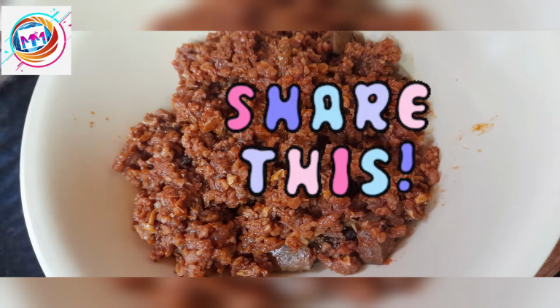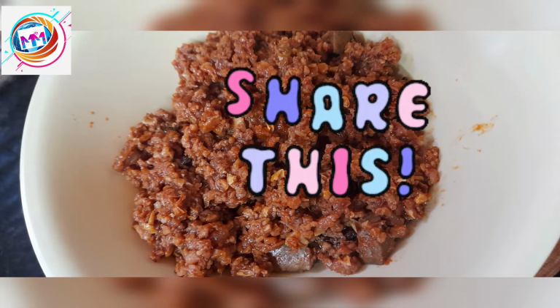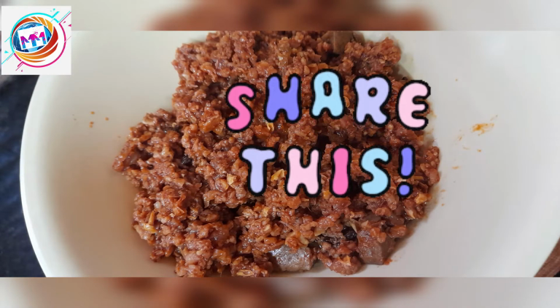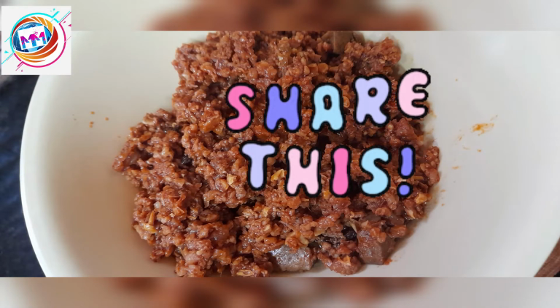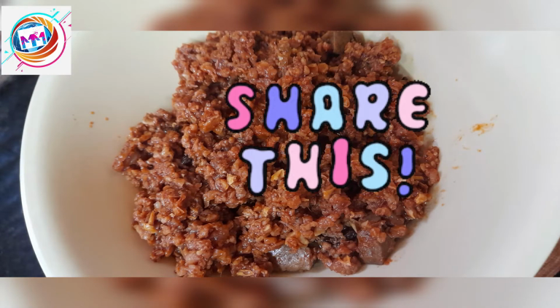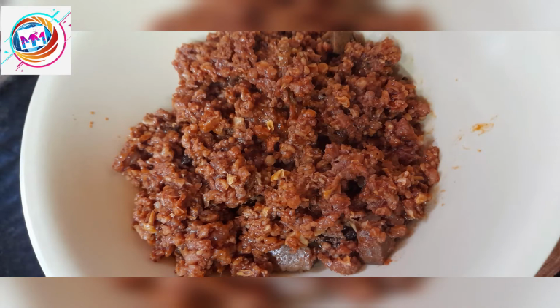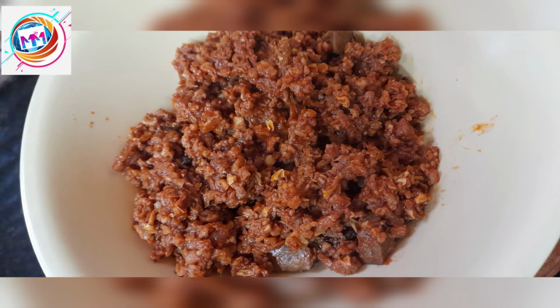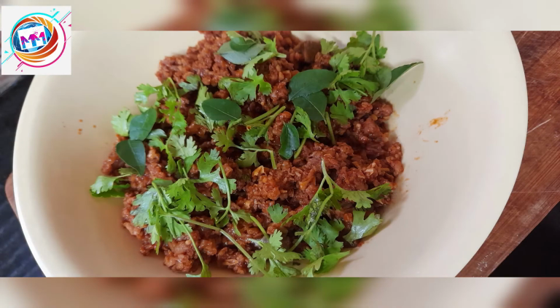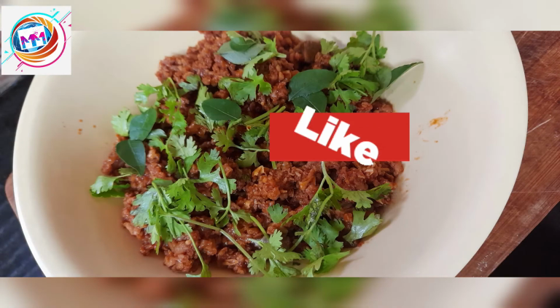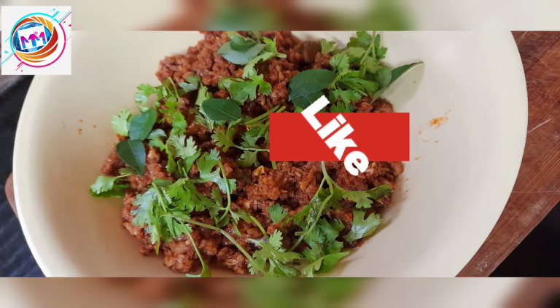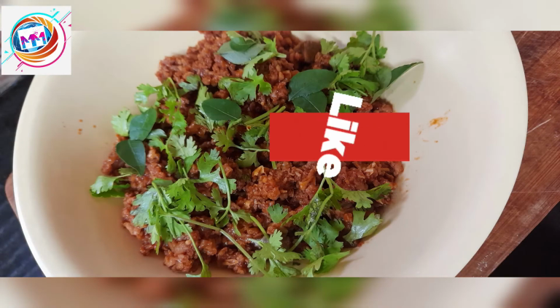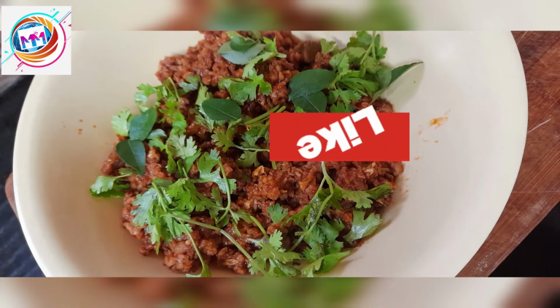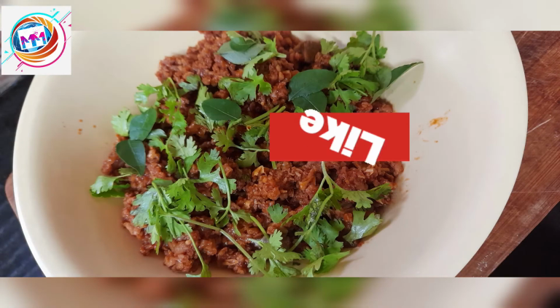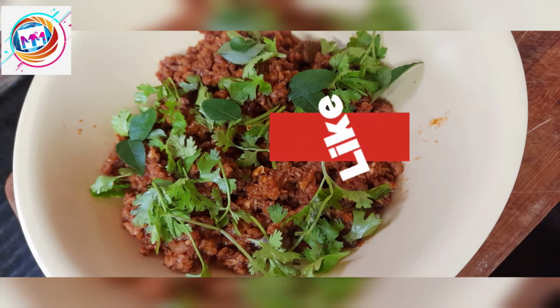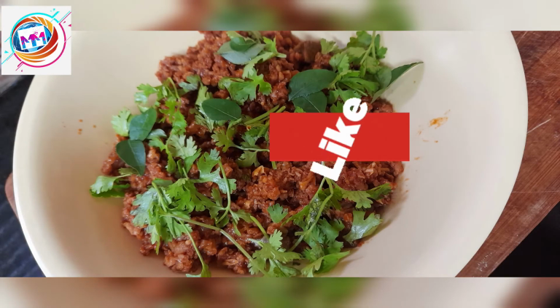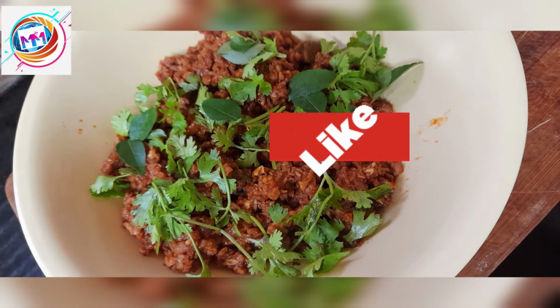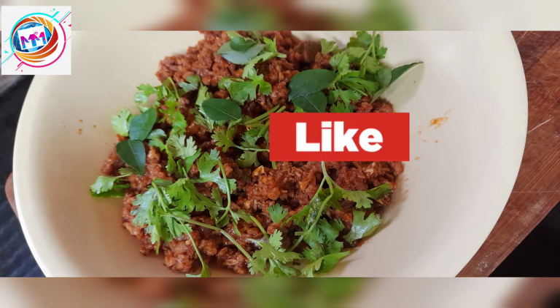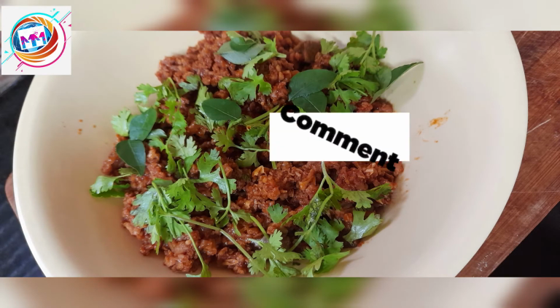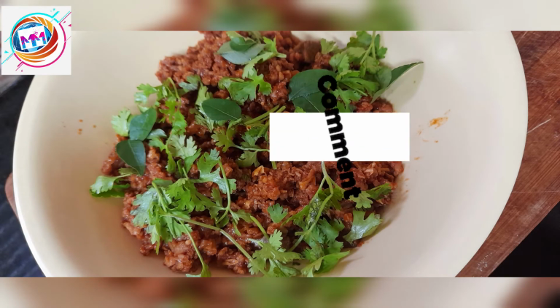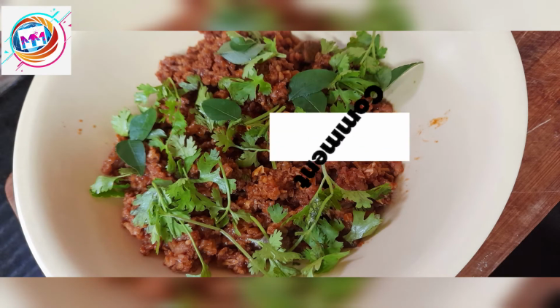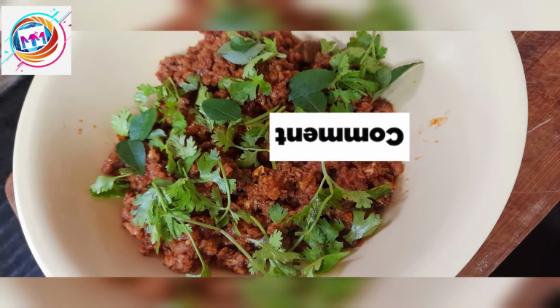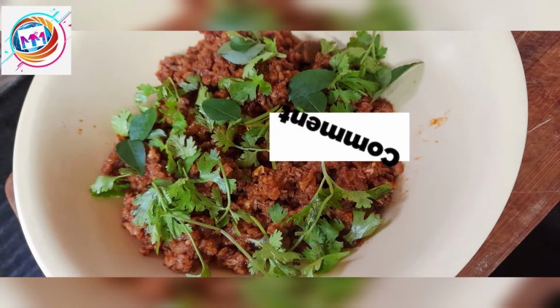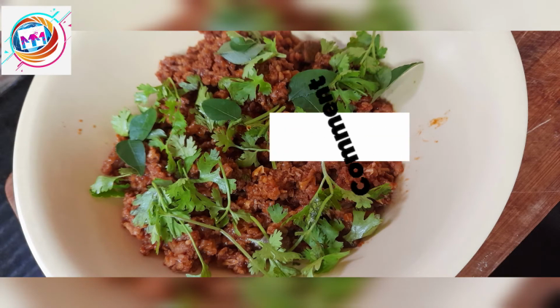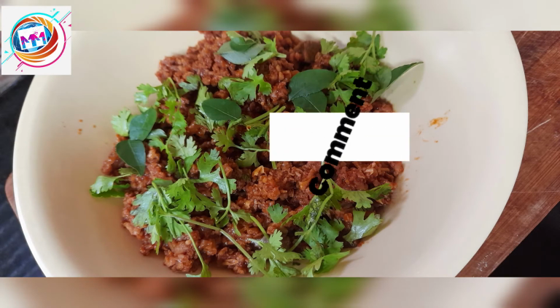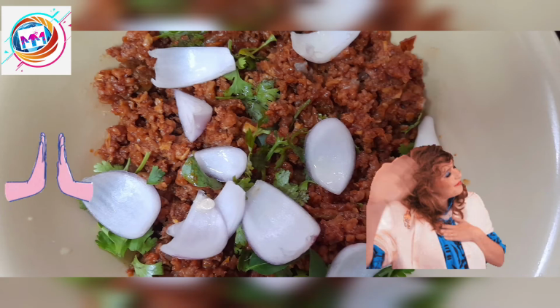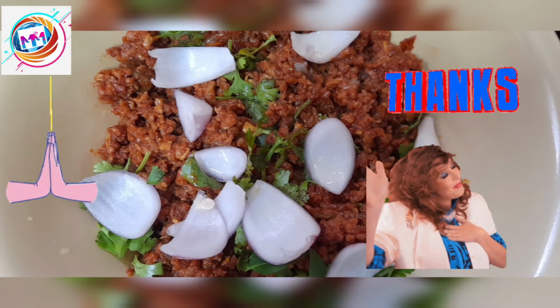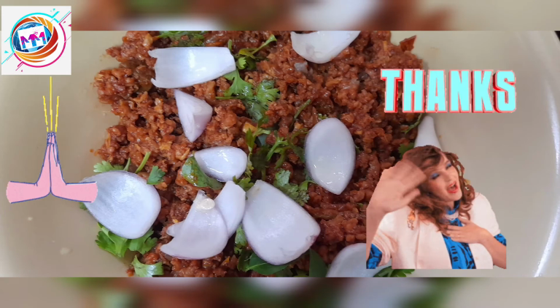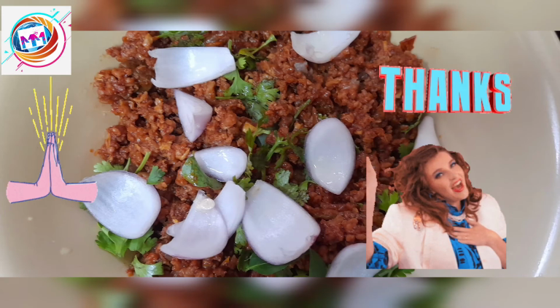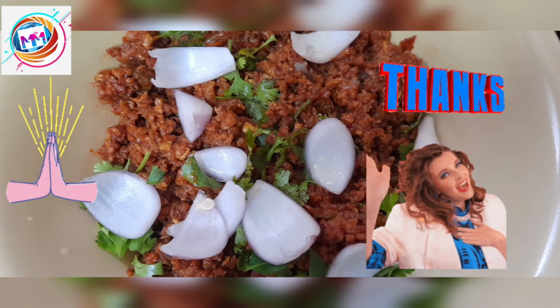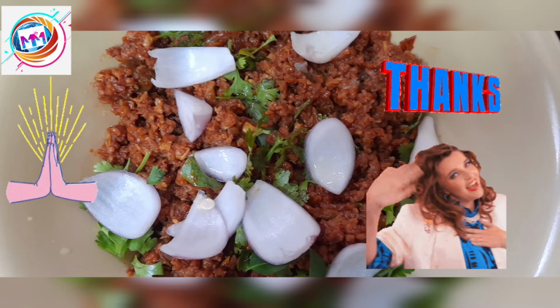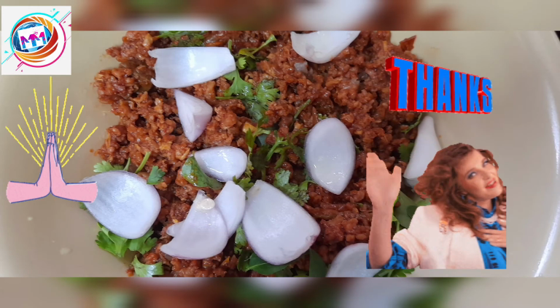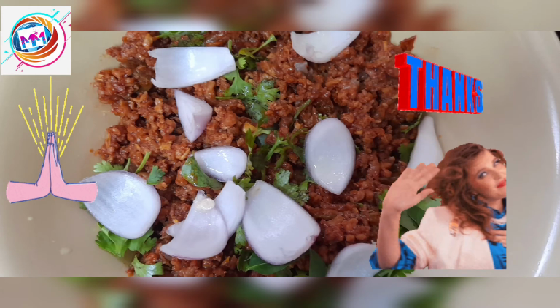Let's eat and enjoy. Have a great day. Thanks for watching!